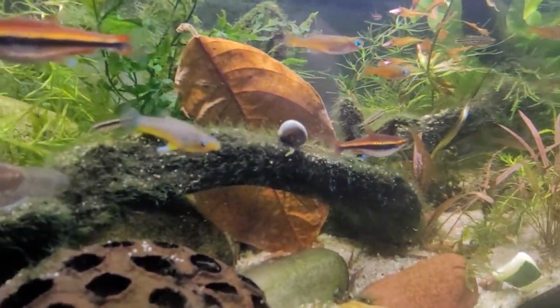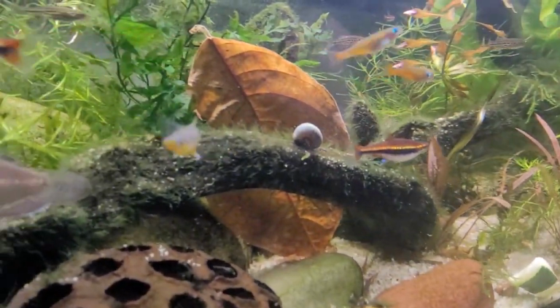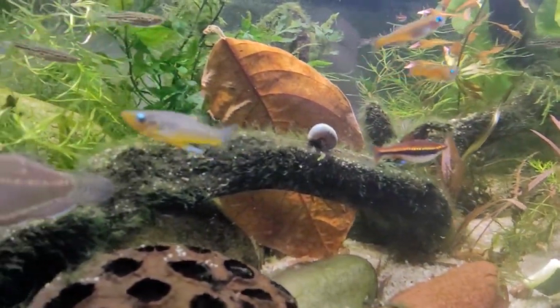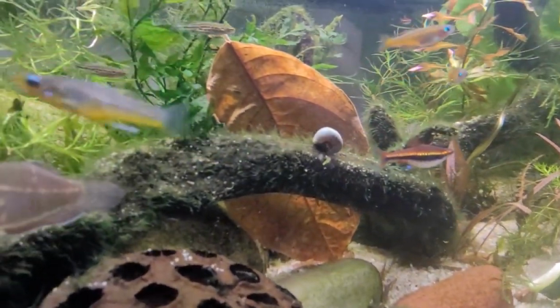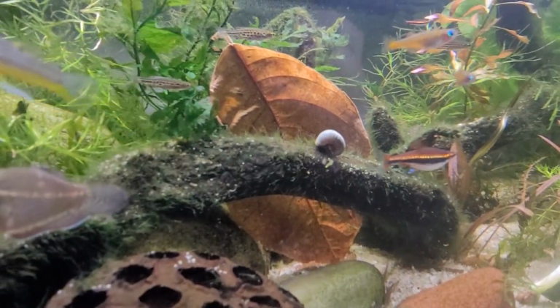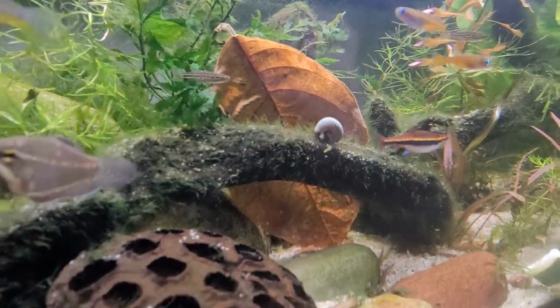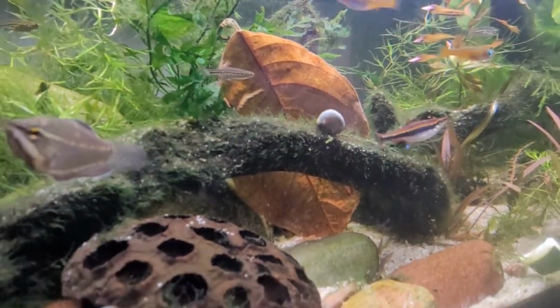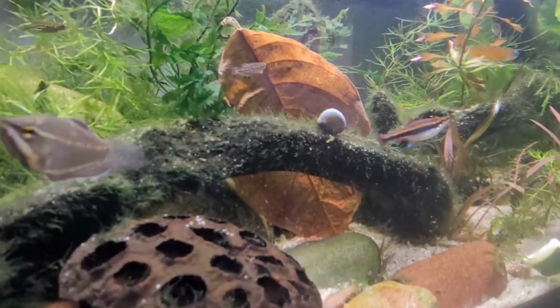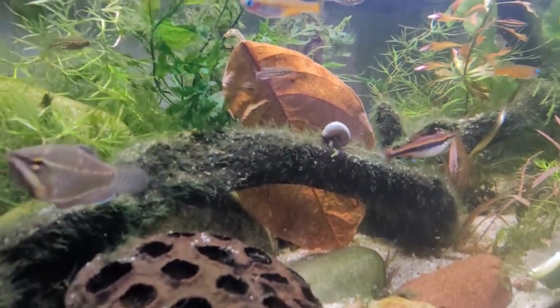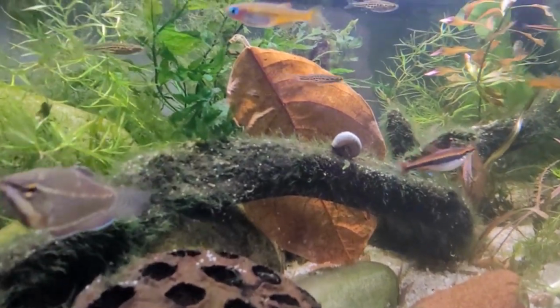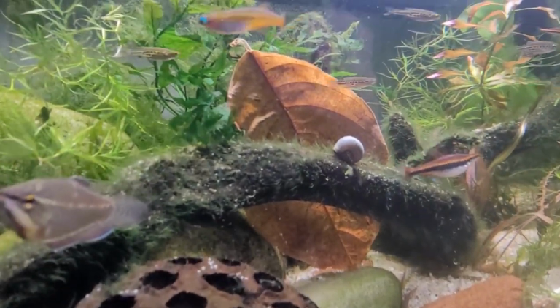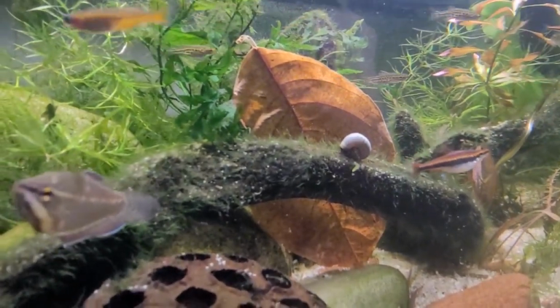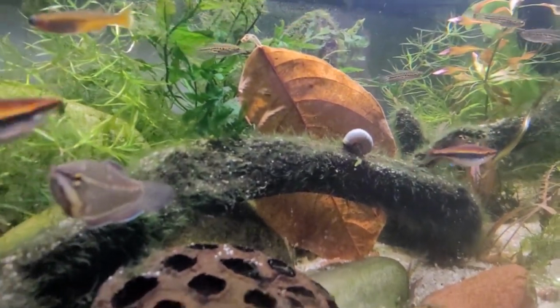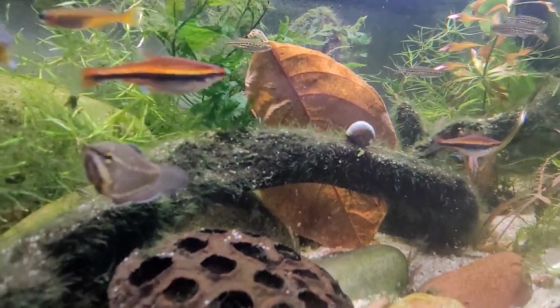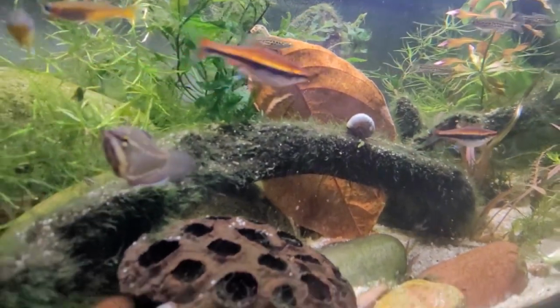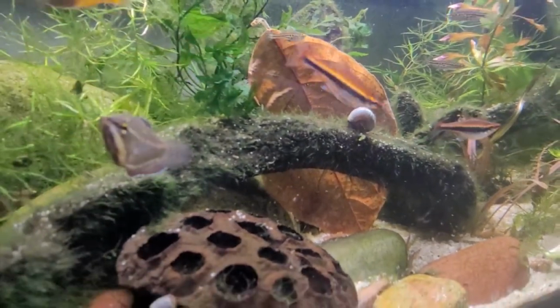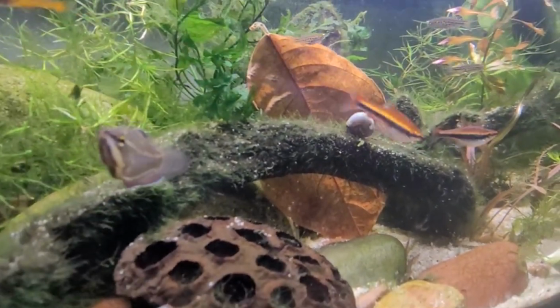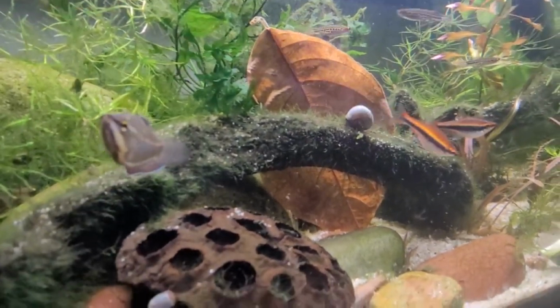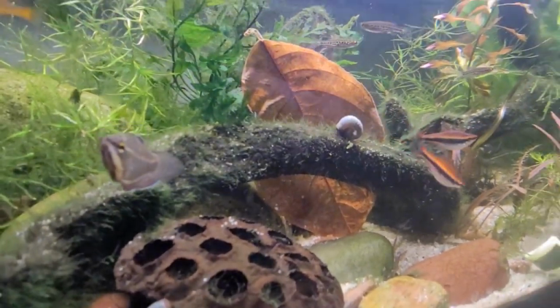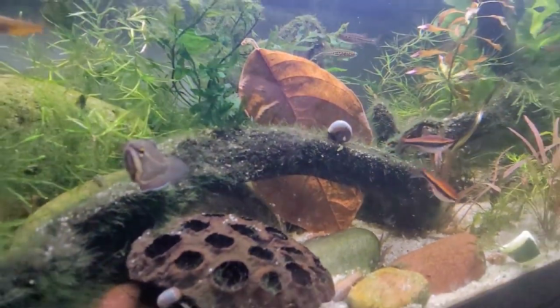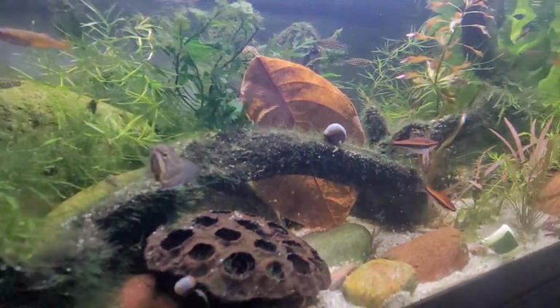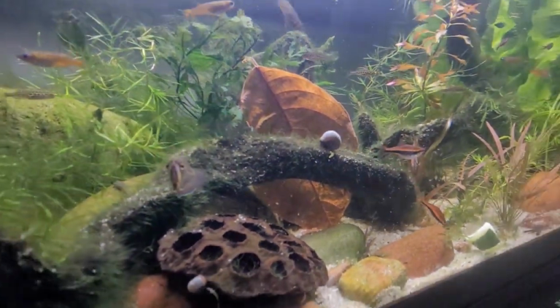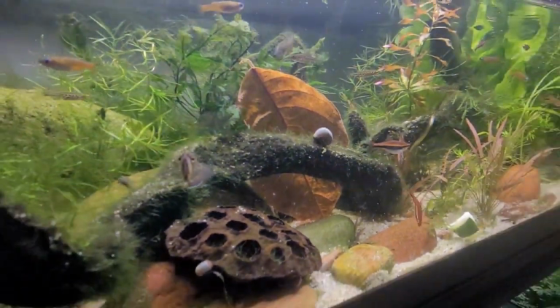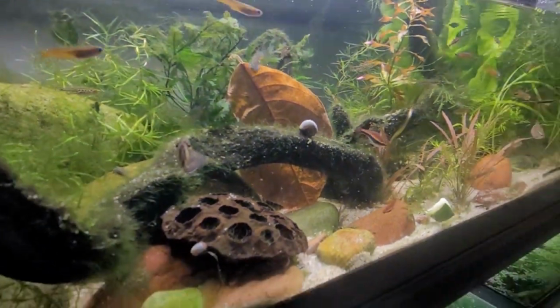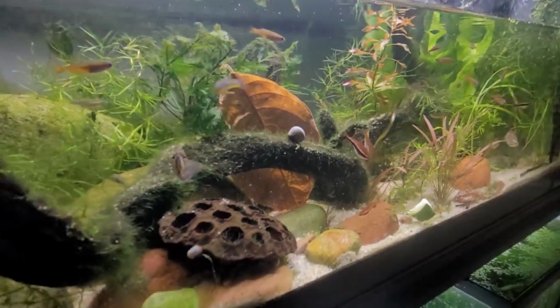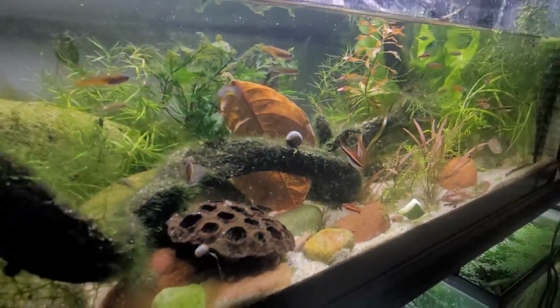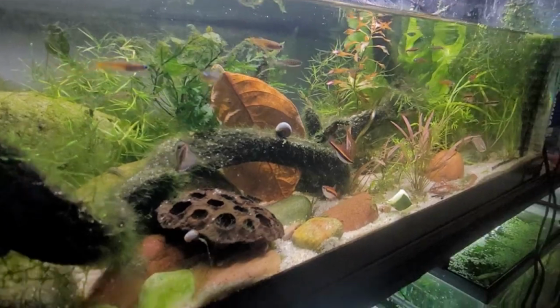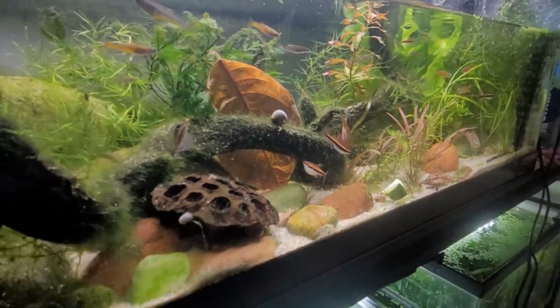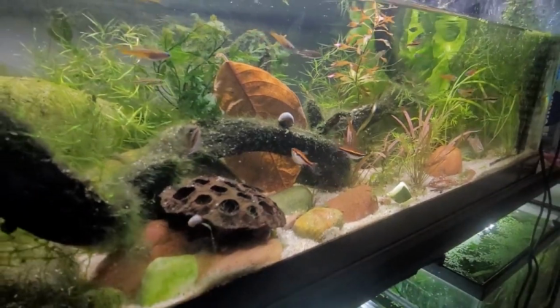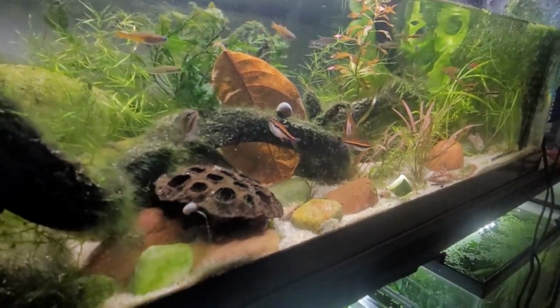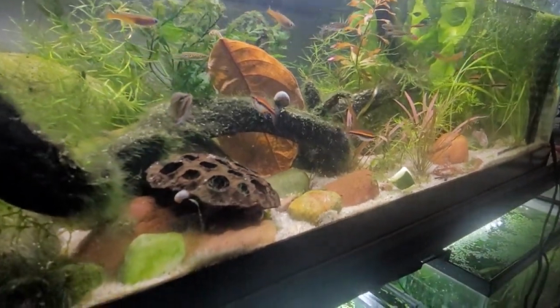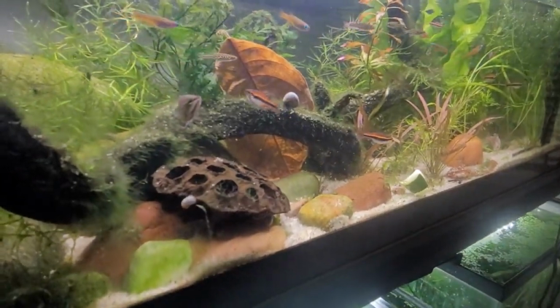You can see the stiphodons swimming around it and snails swimming around it too — they have a preference, that's for sure.